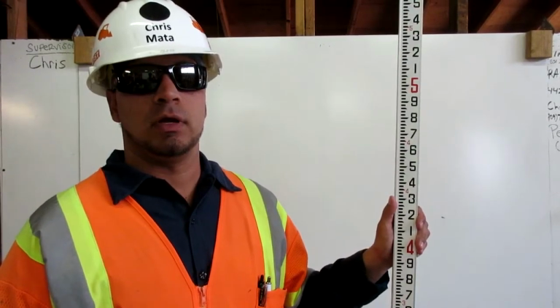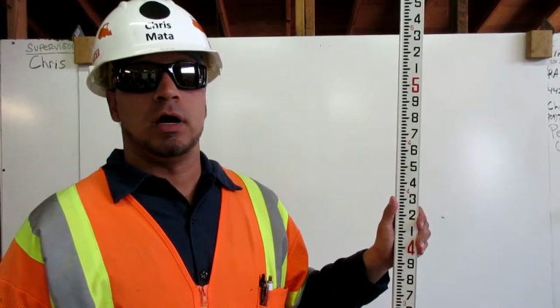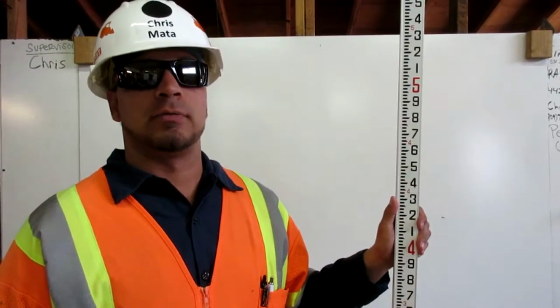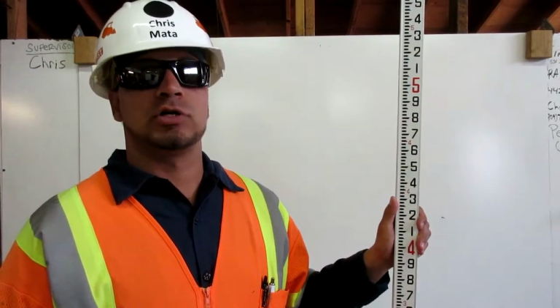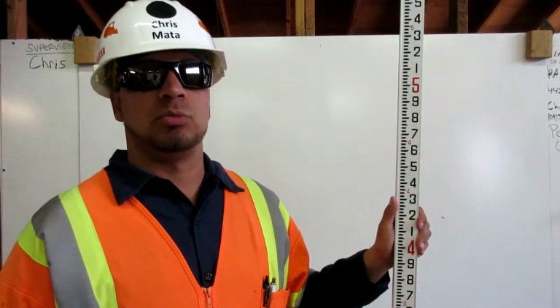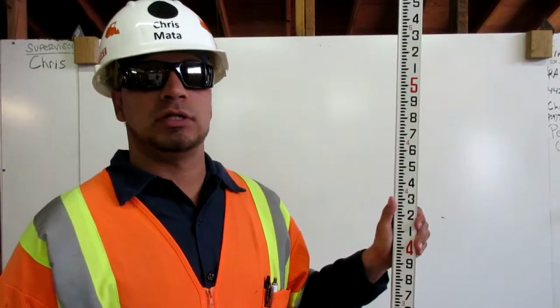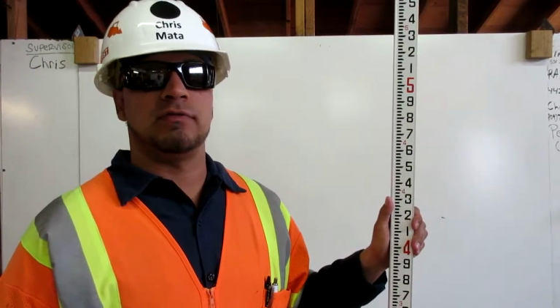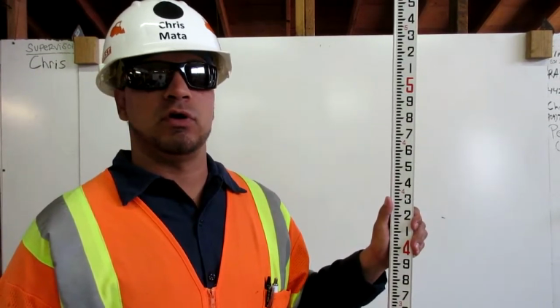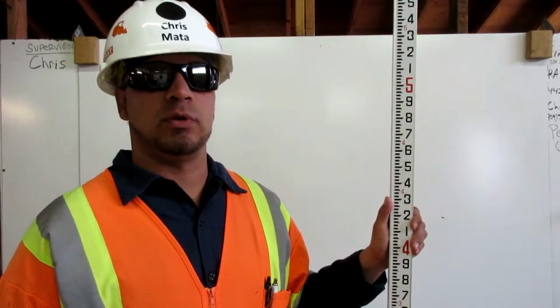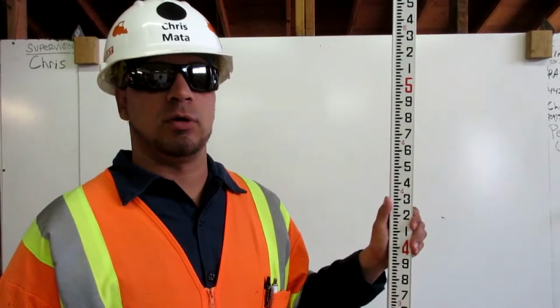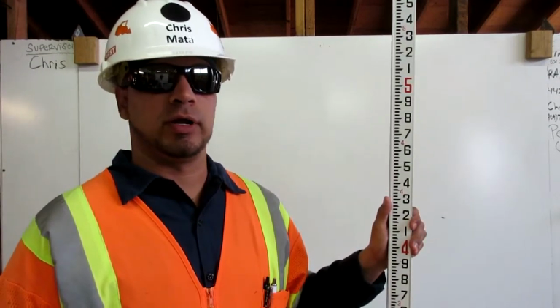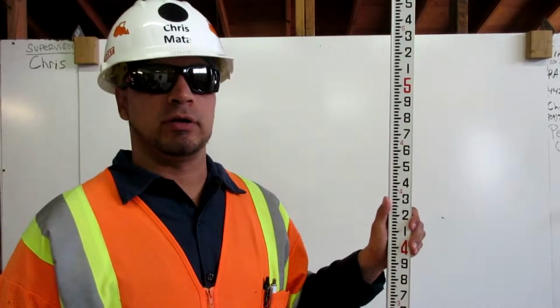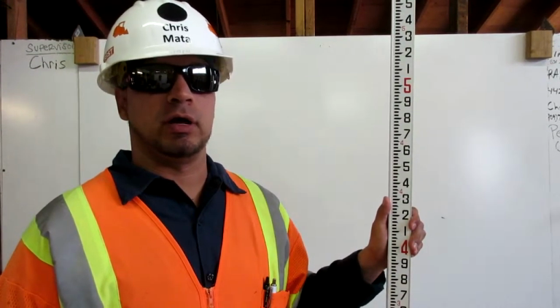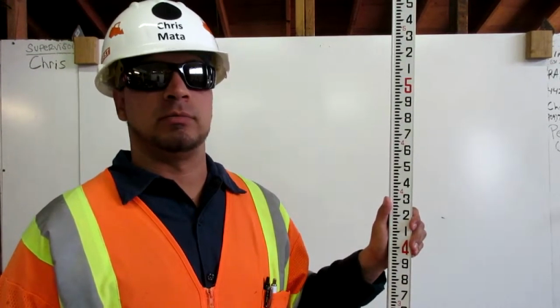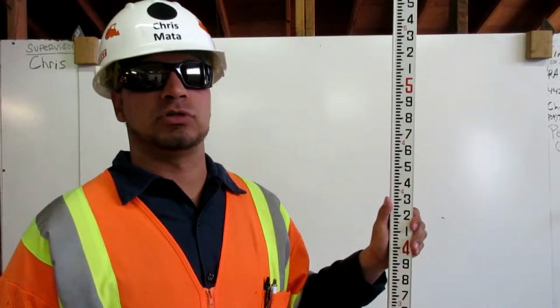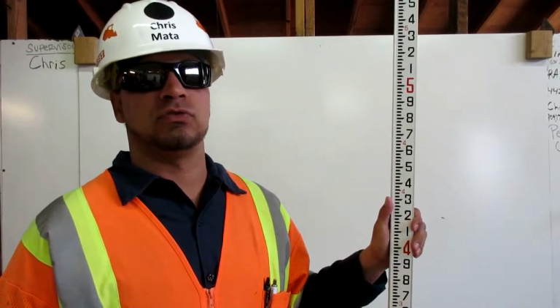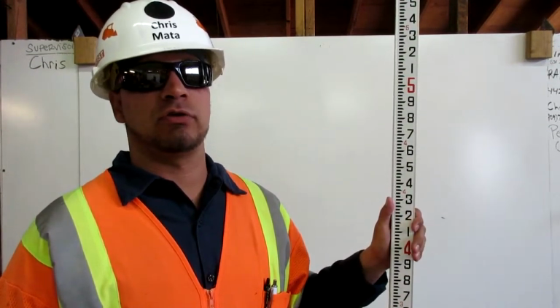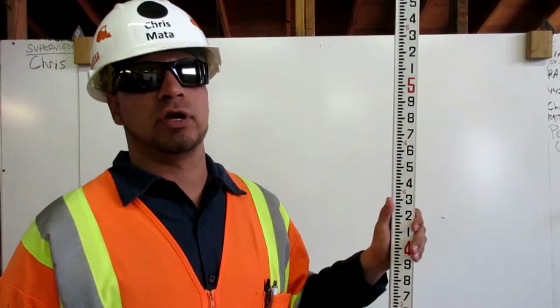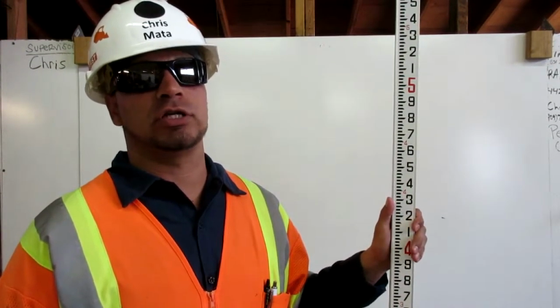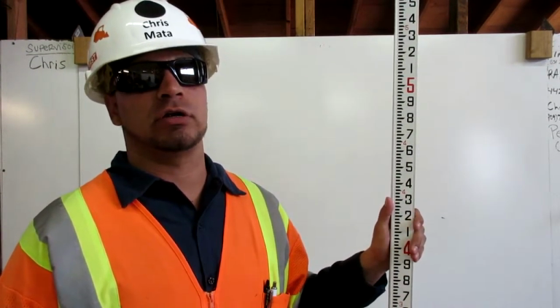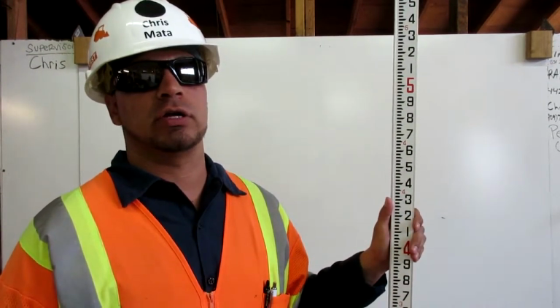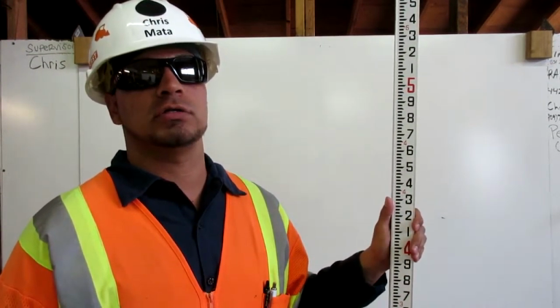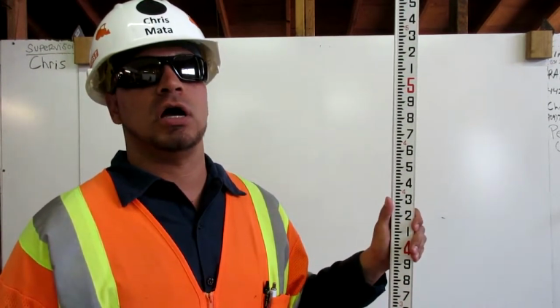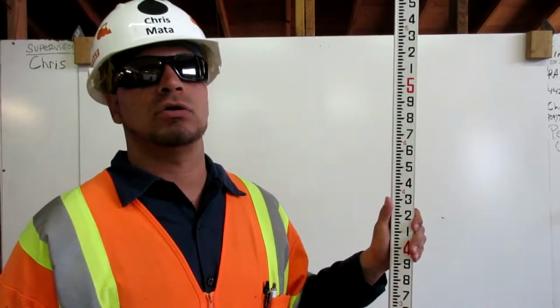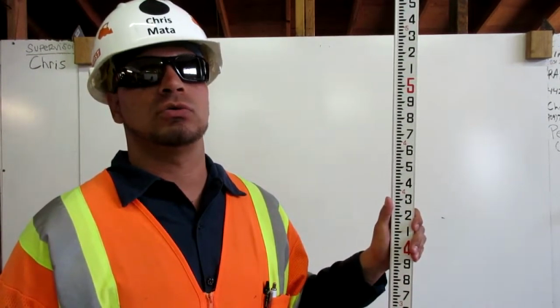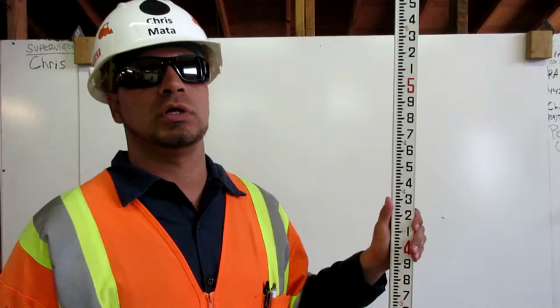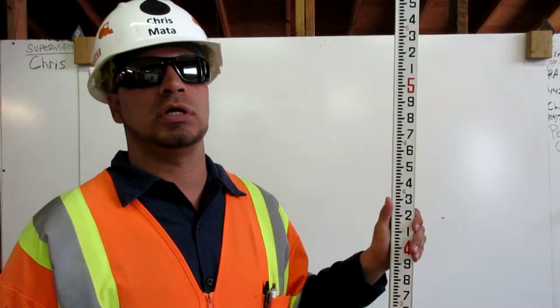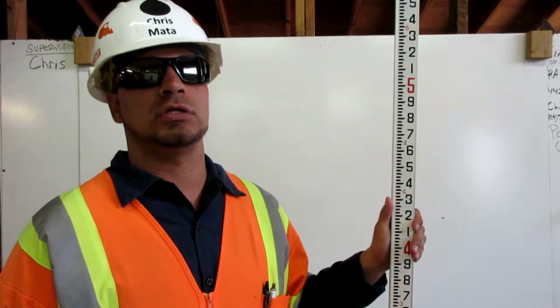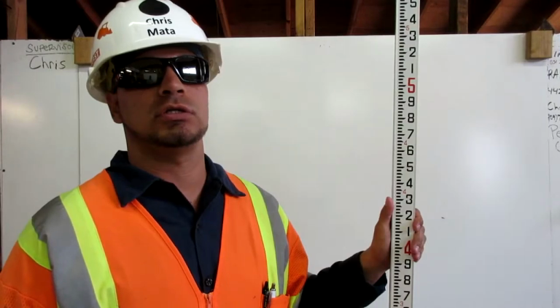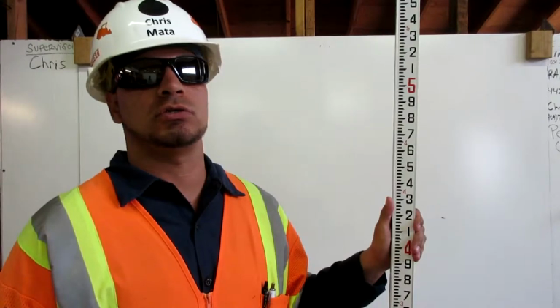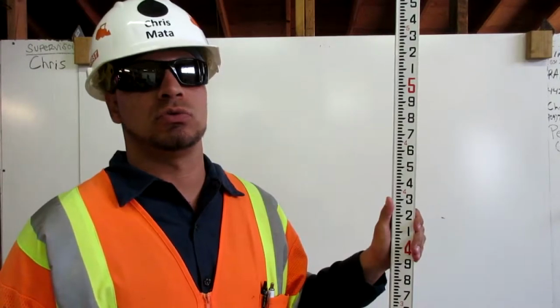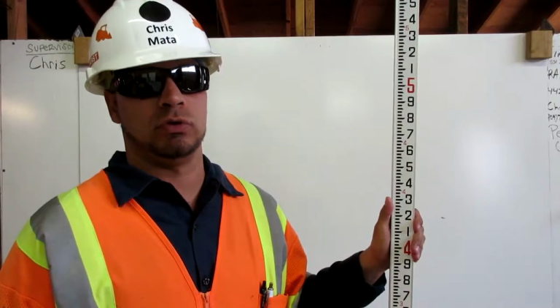I am Chris Mott, the heavy equipment operator. I am a certified brake checker. Here's how you read an engineer's ruler.